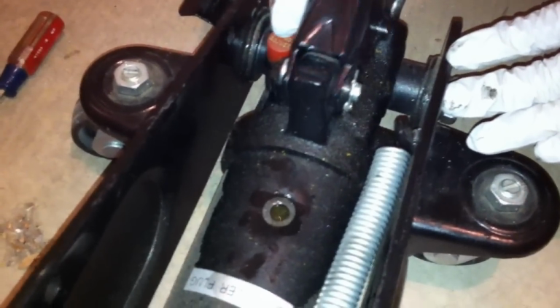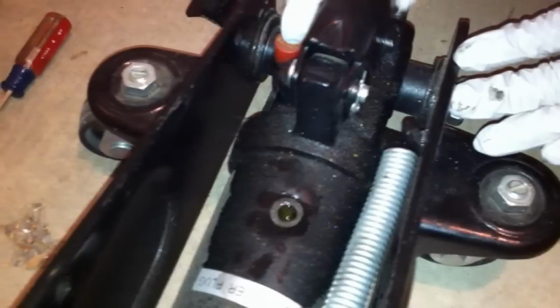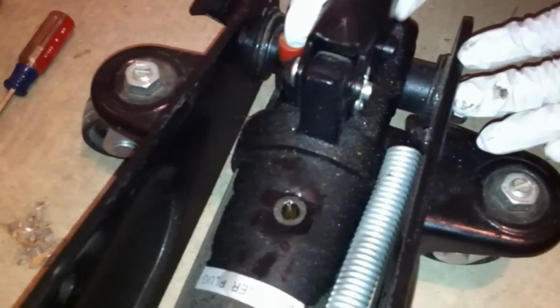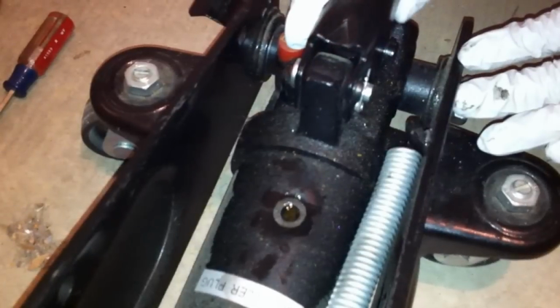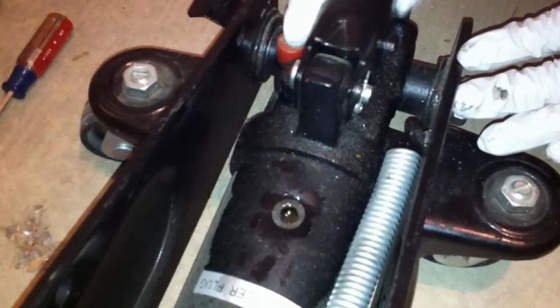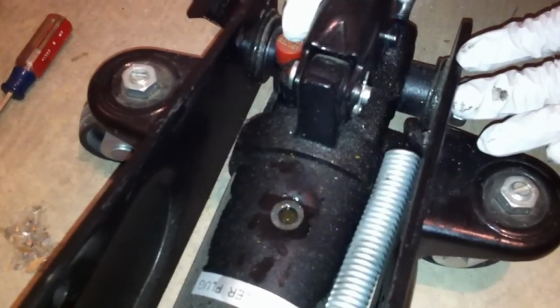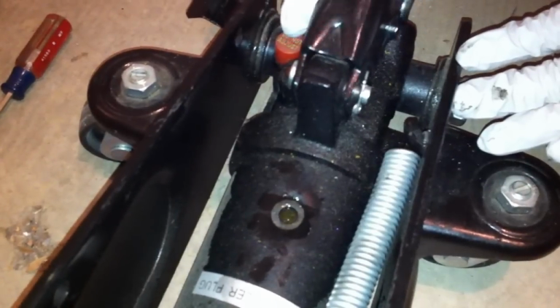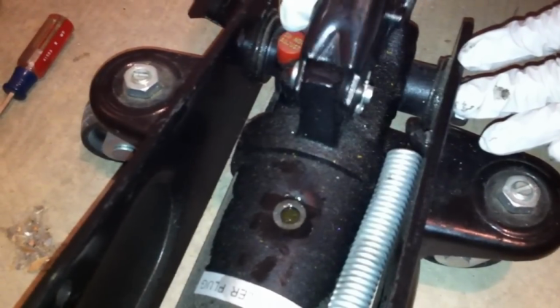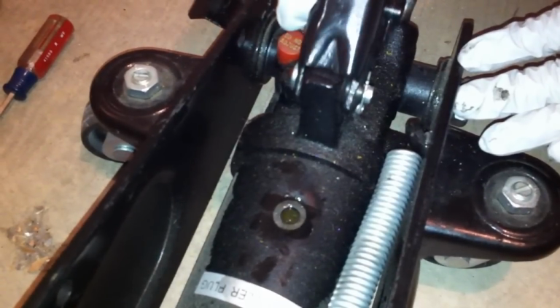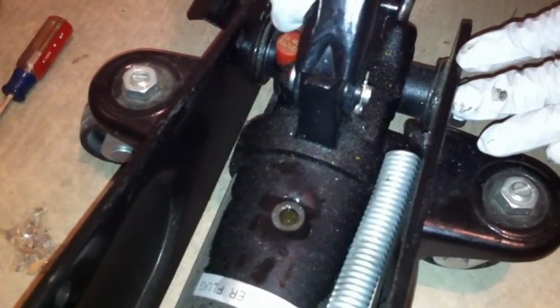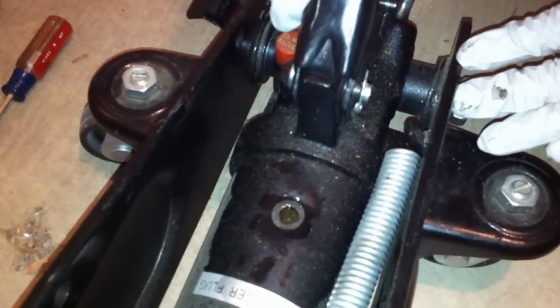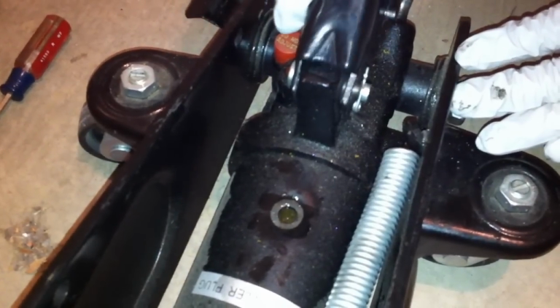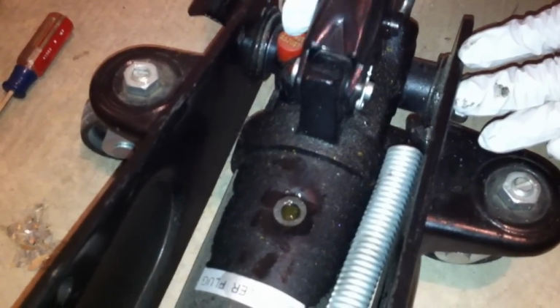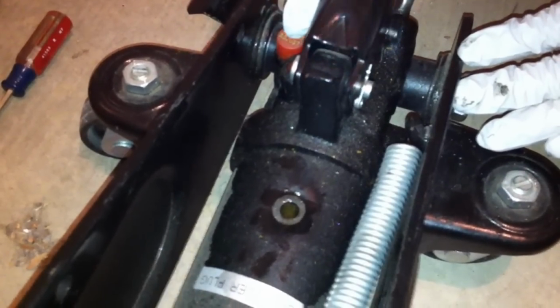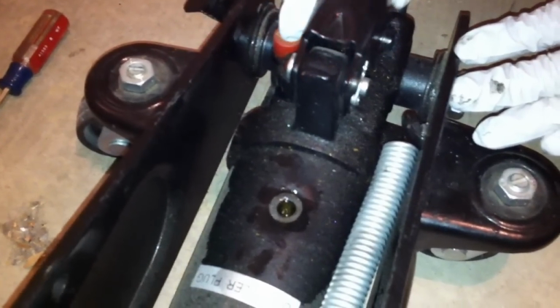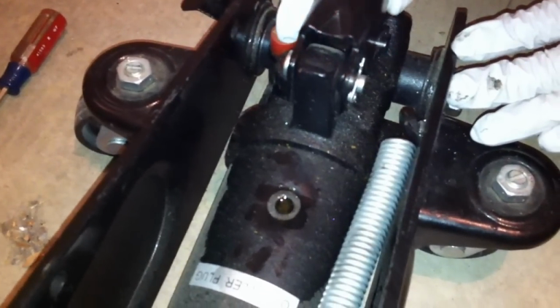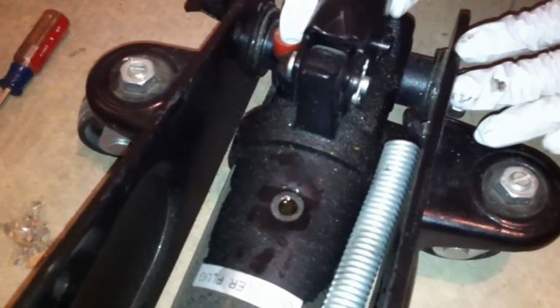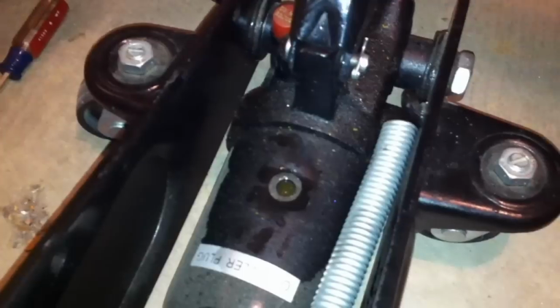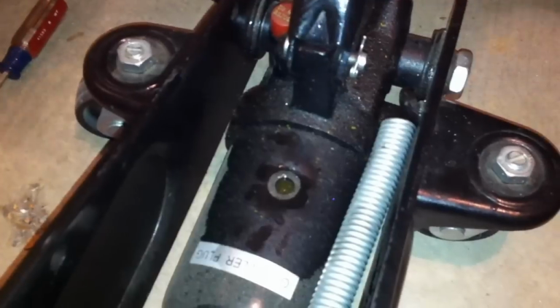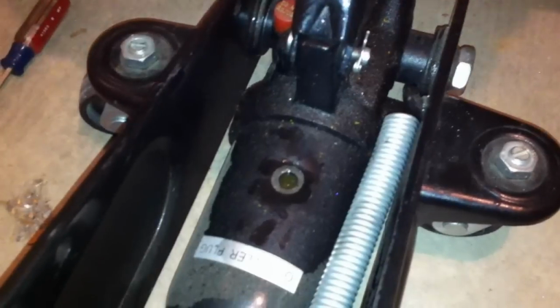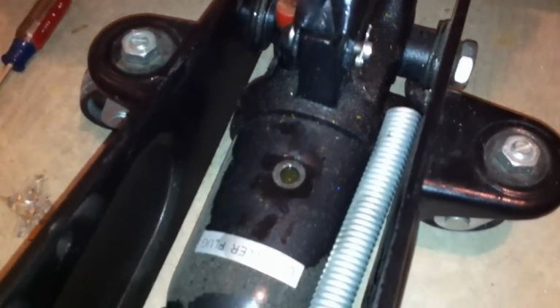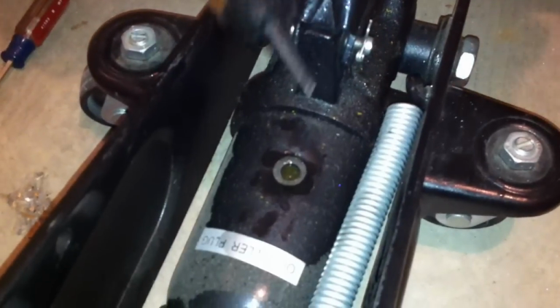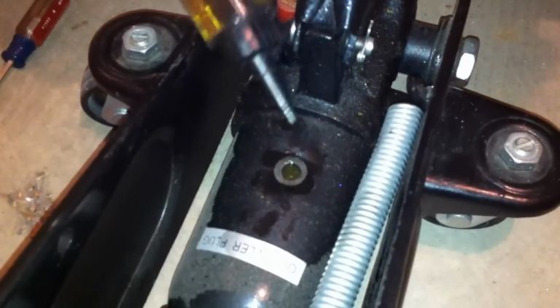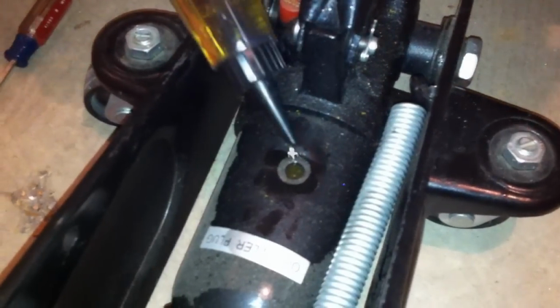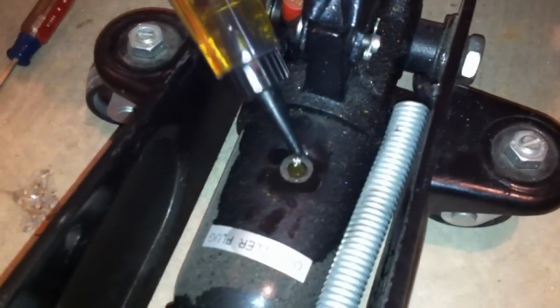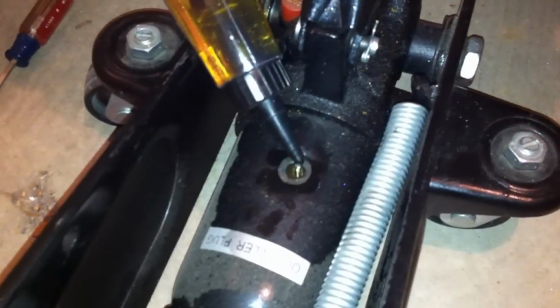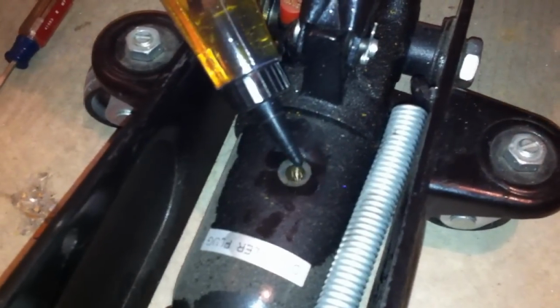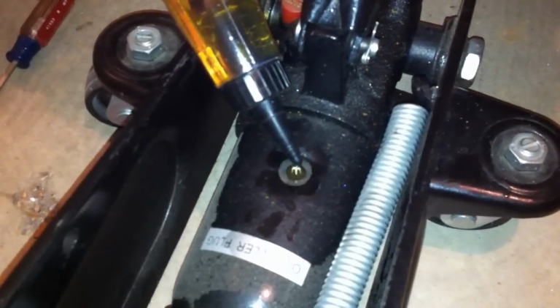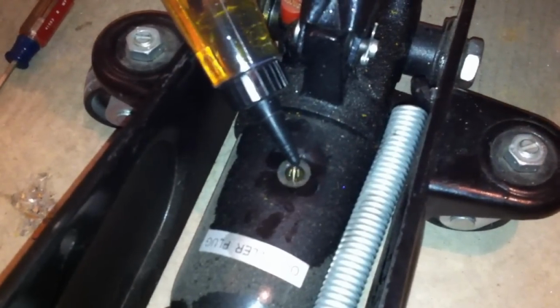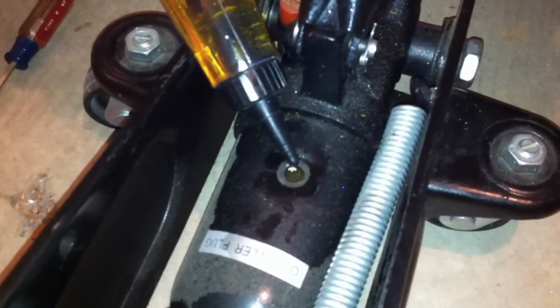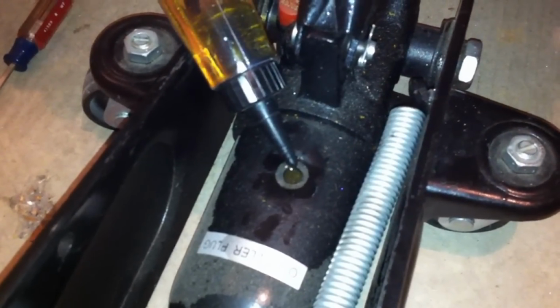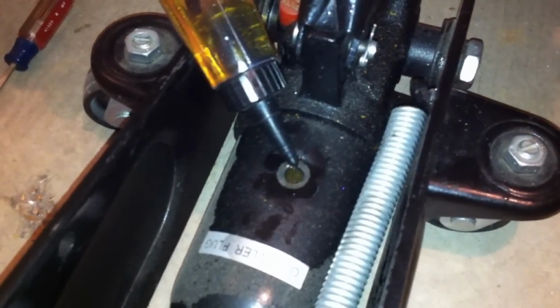What you need to do after that is just top it off and then put the filler plug back in, and that's it.